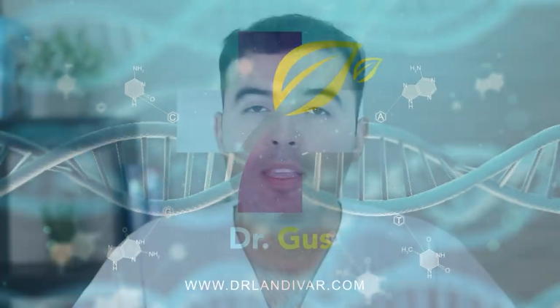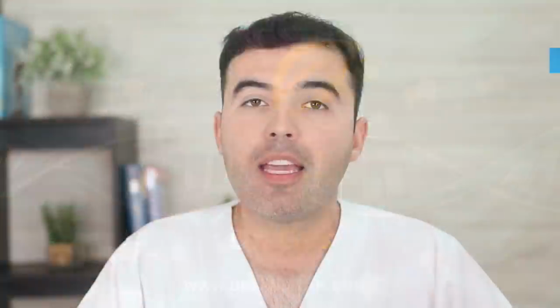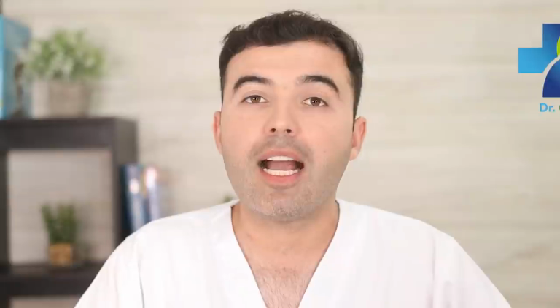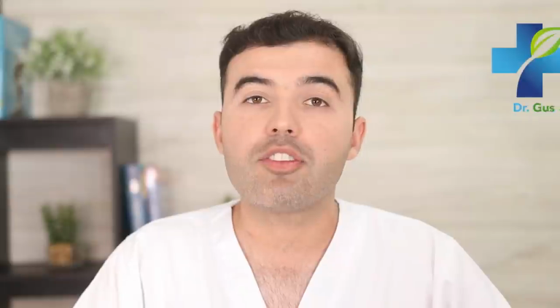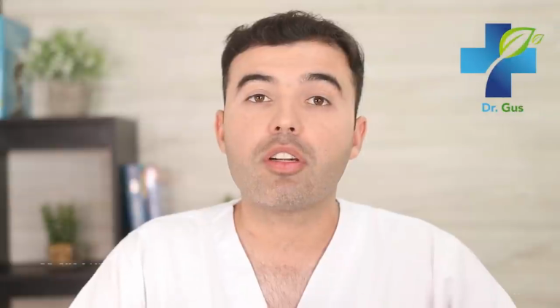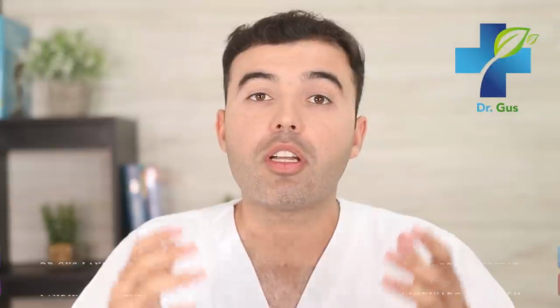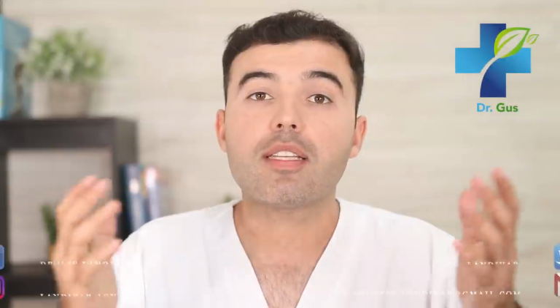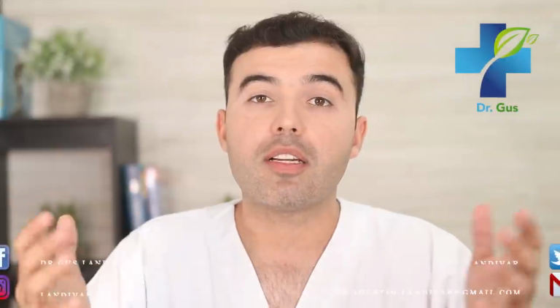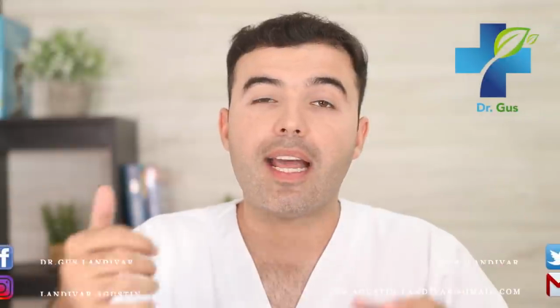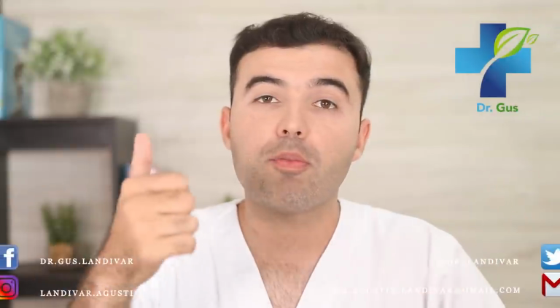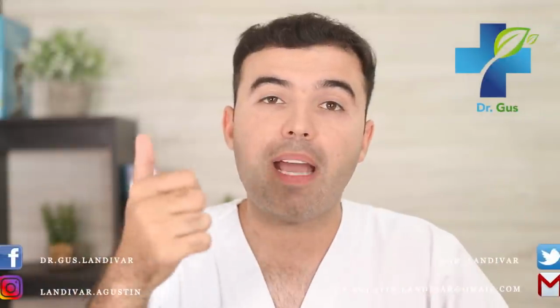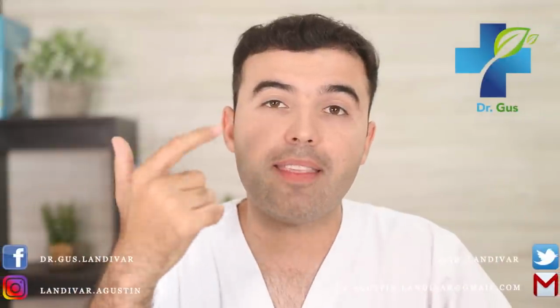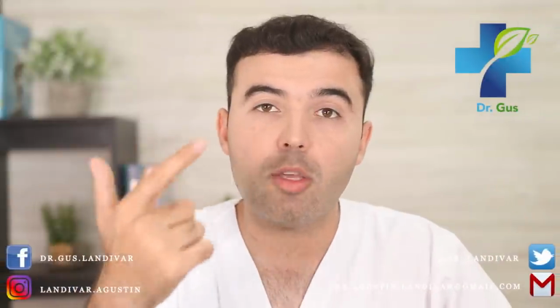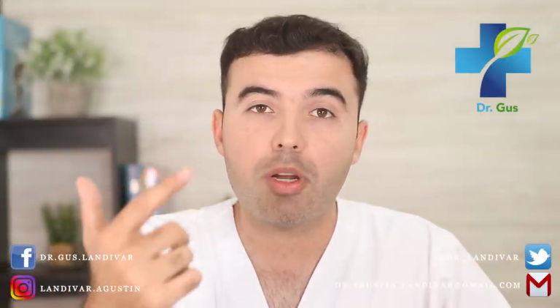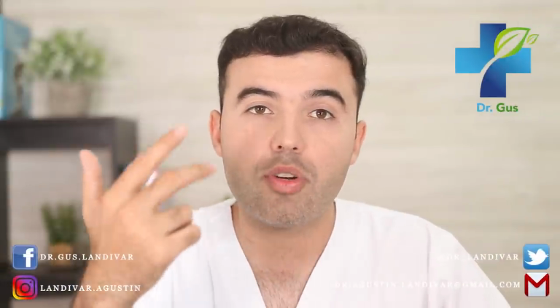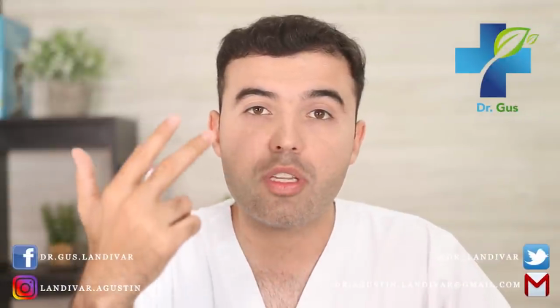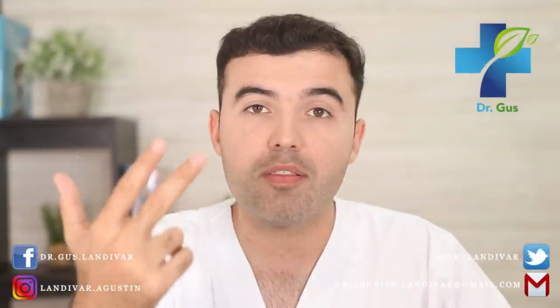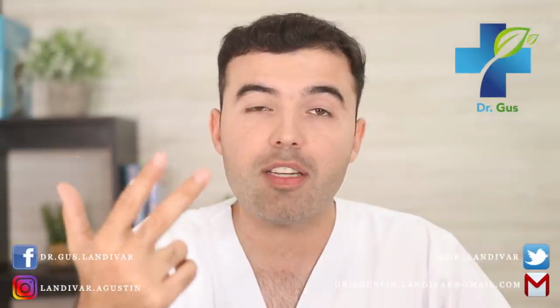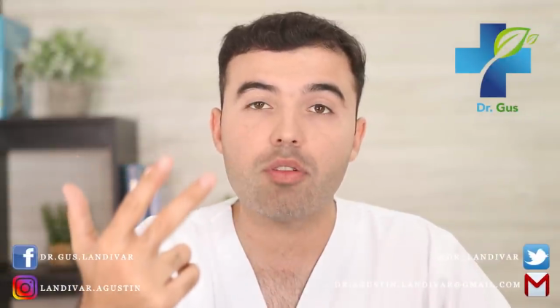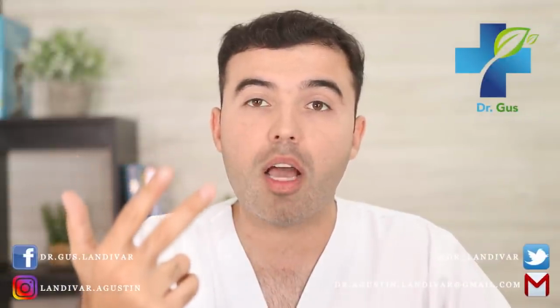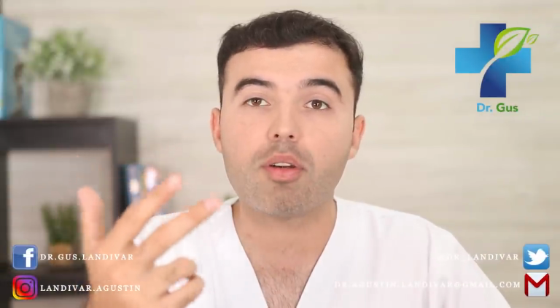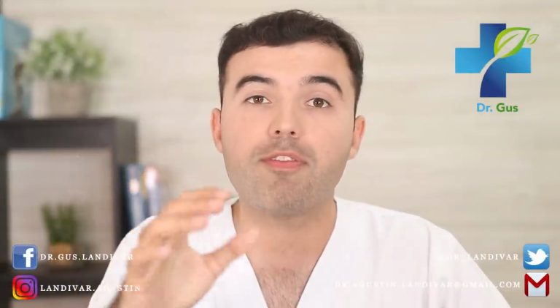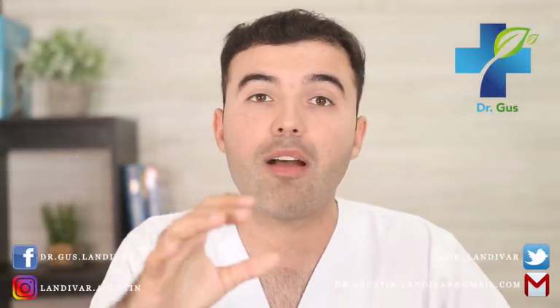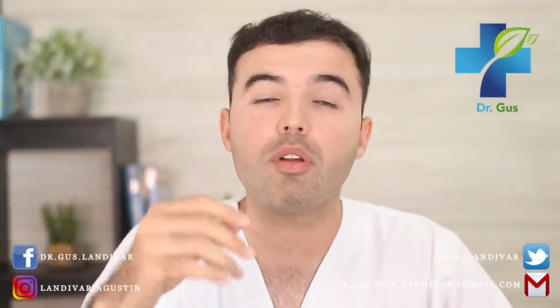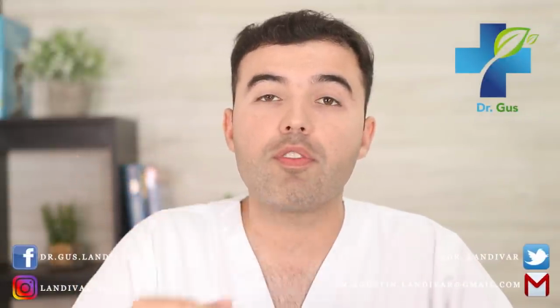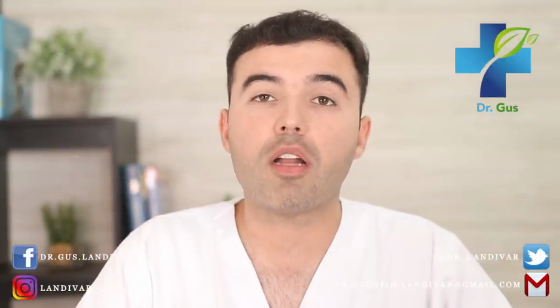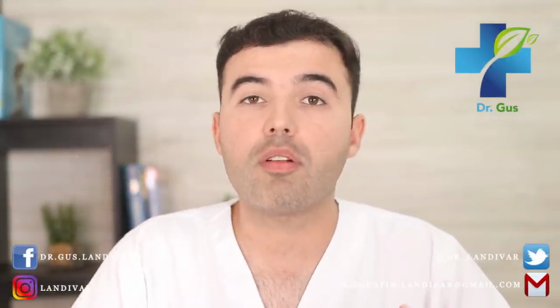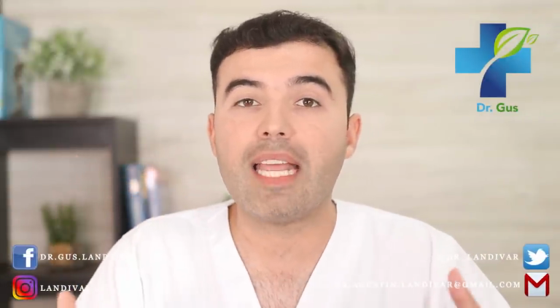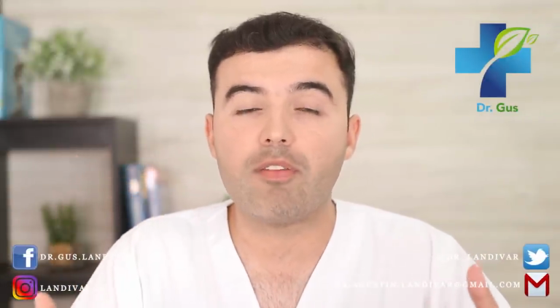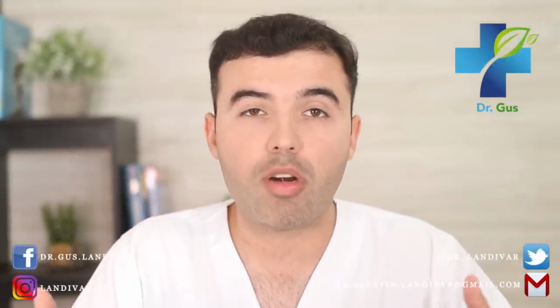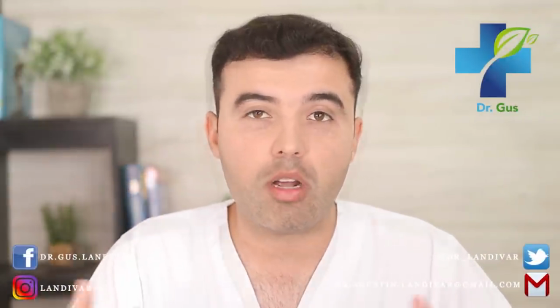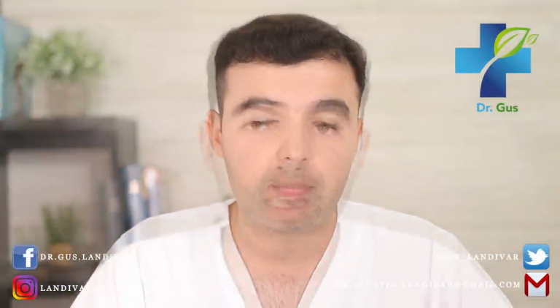Hey guys, Dr. Gus here — naturopath, acupuncturist, conventional doctor, and founder of DrLandivar.com.